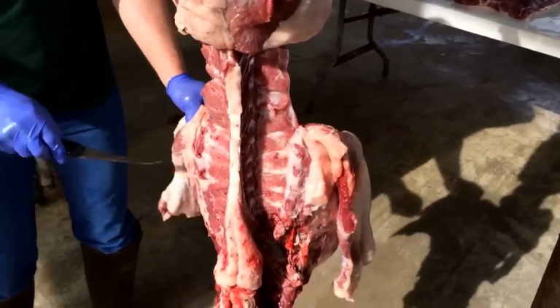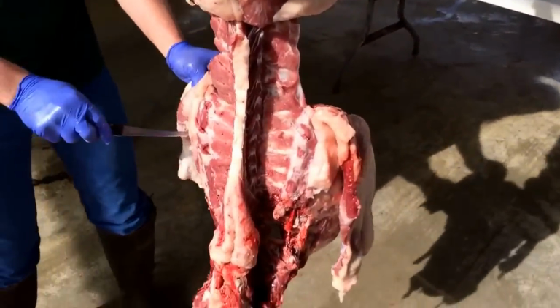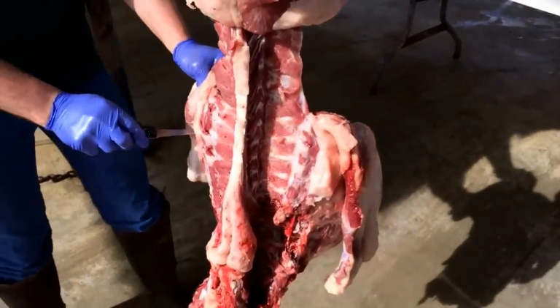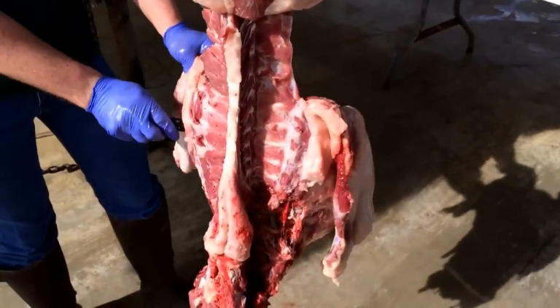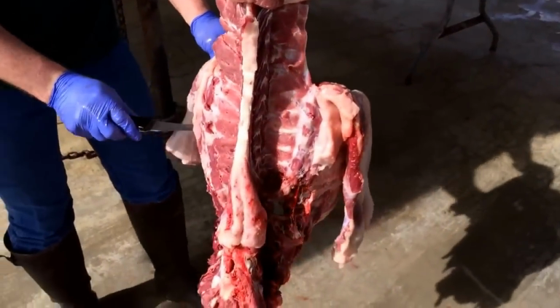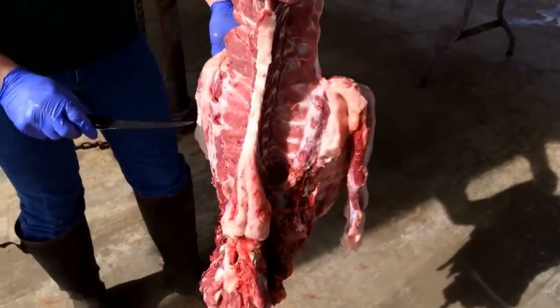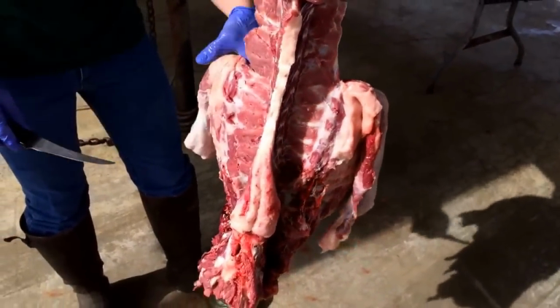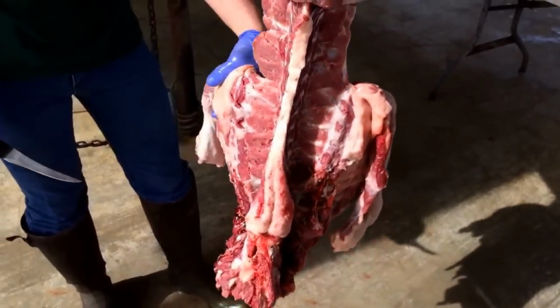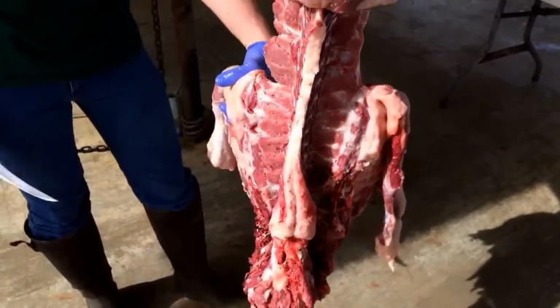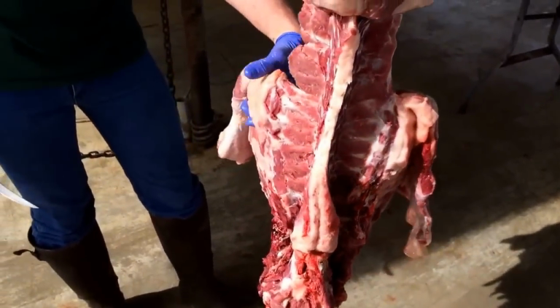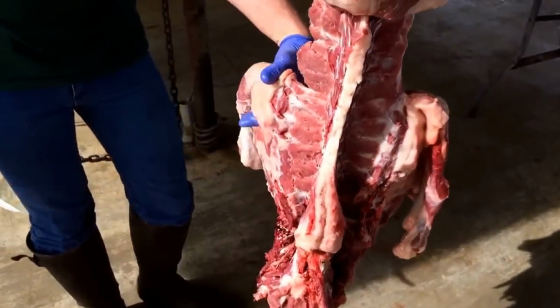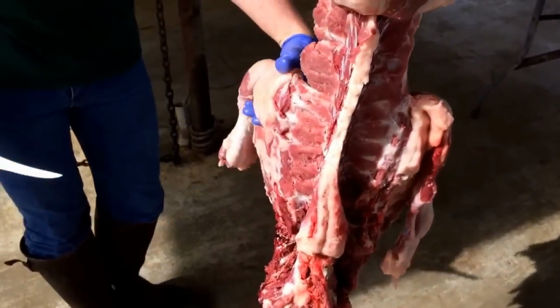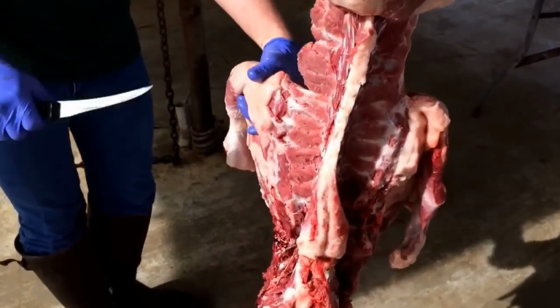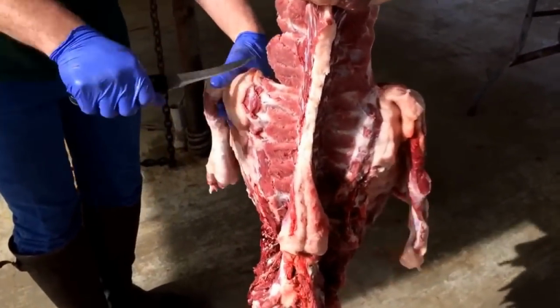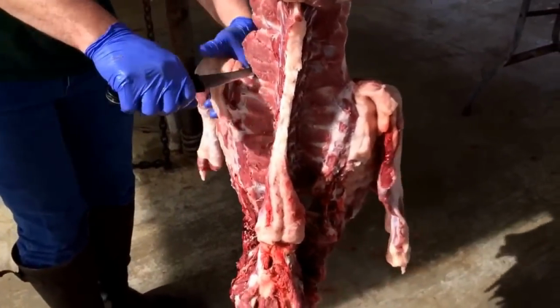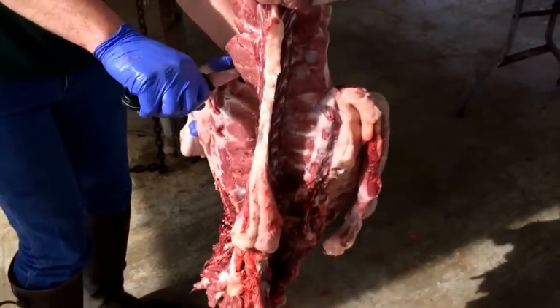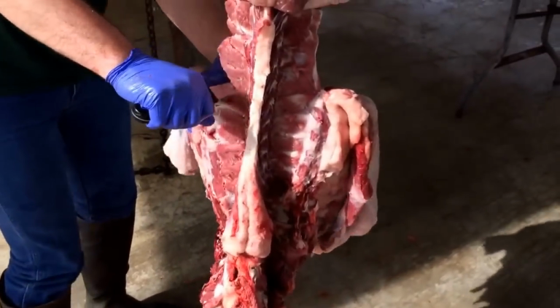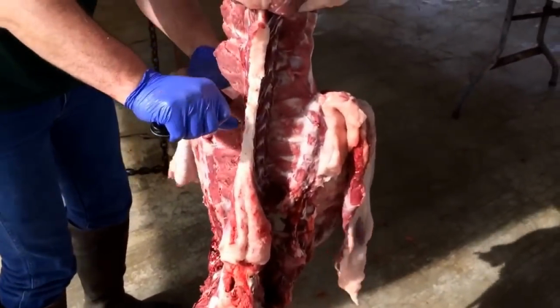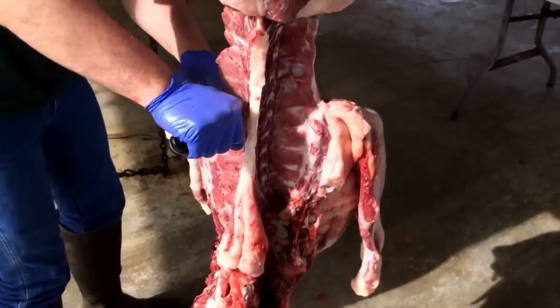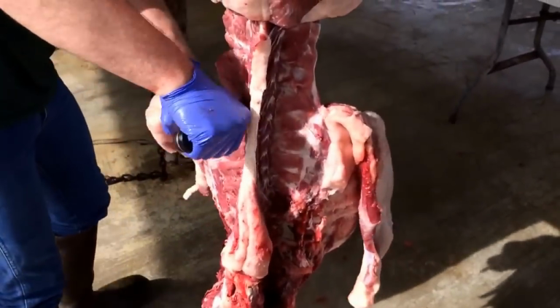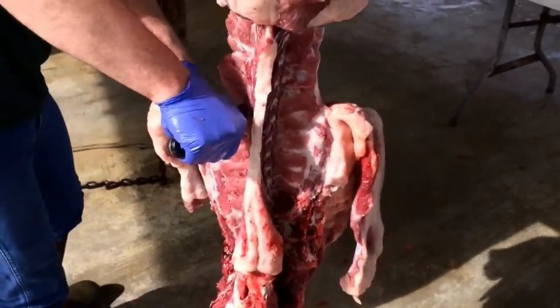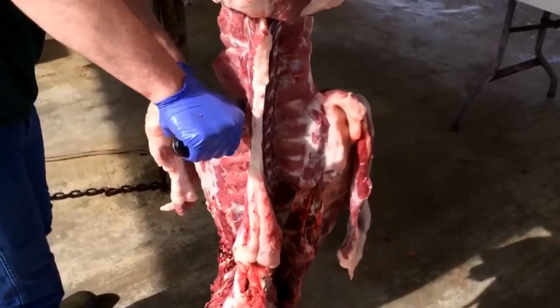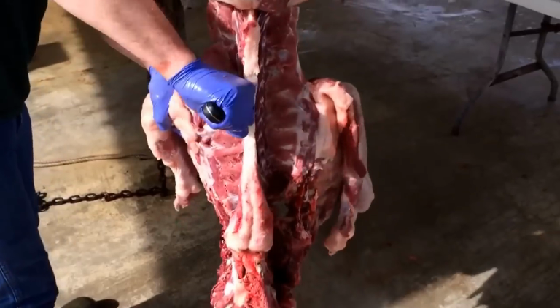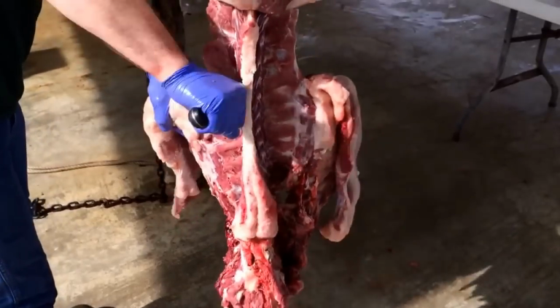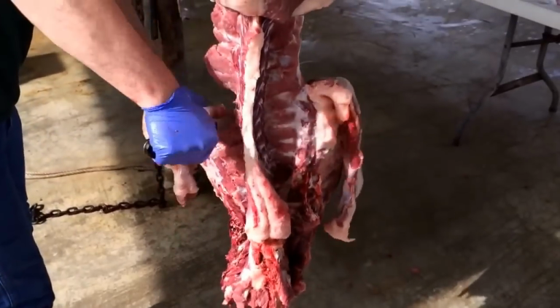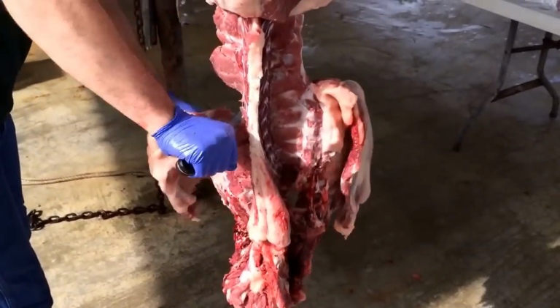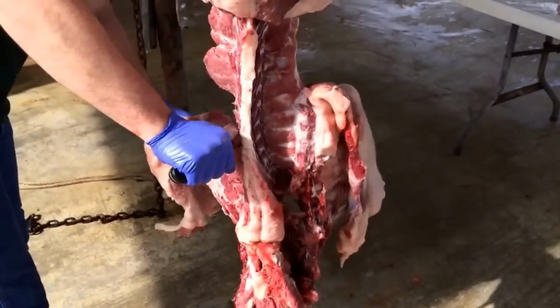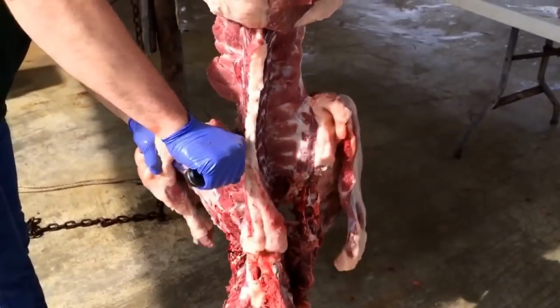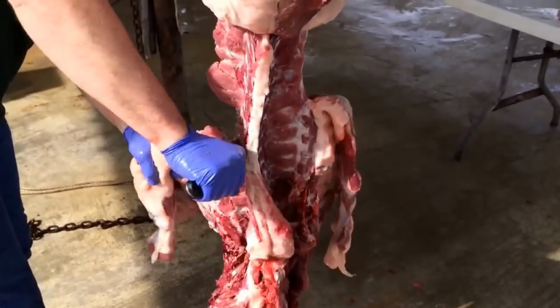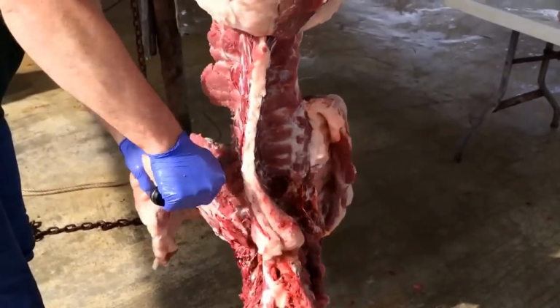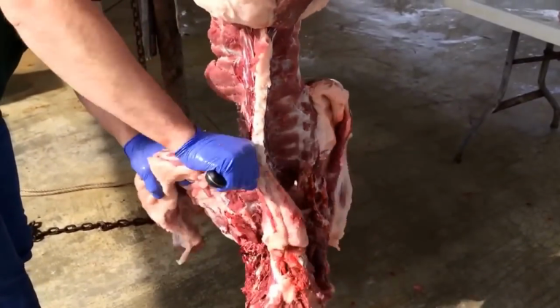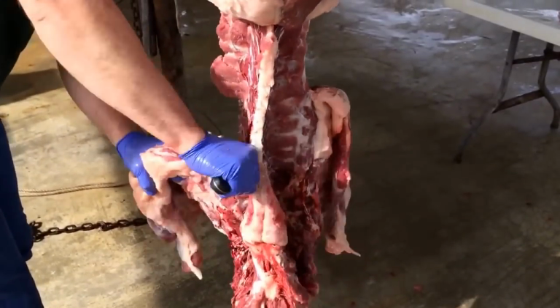Now we're going to take the ribs off. We'll have a set of ribs — two separate pieces.